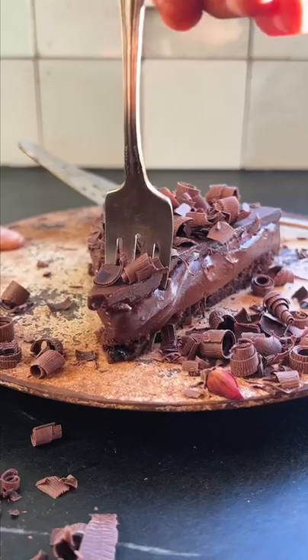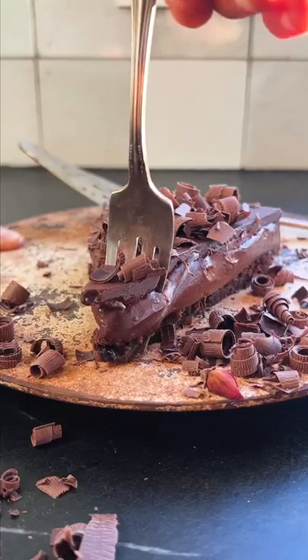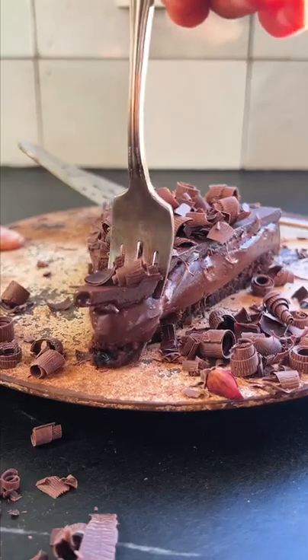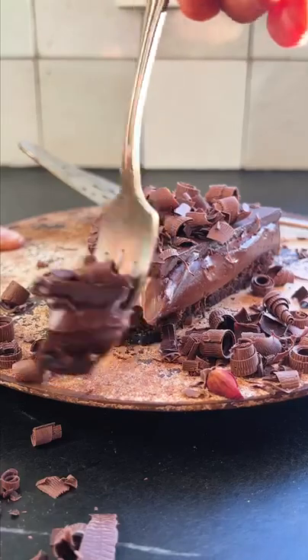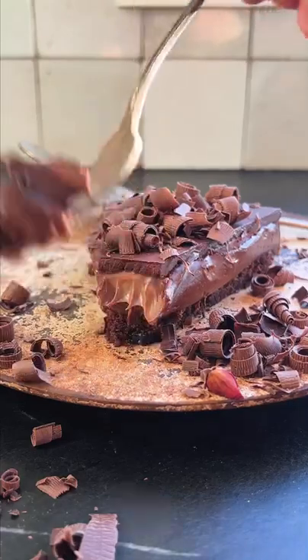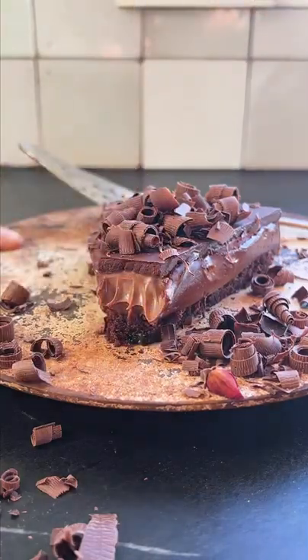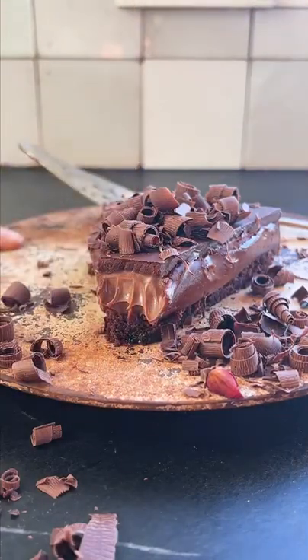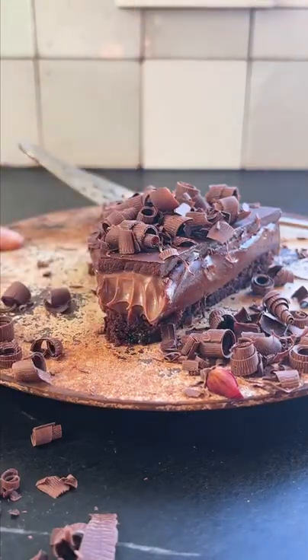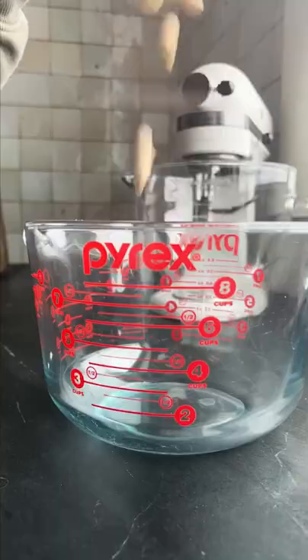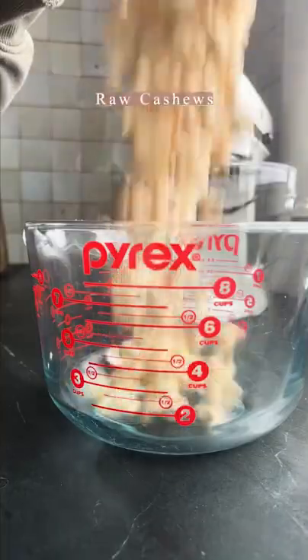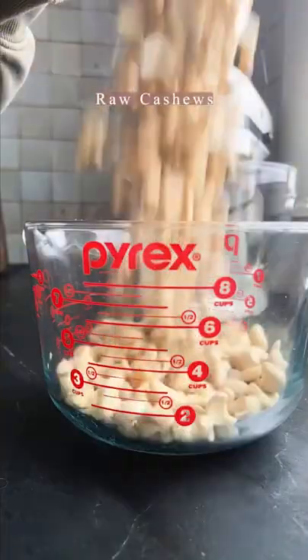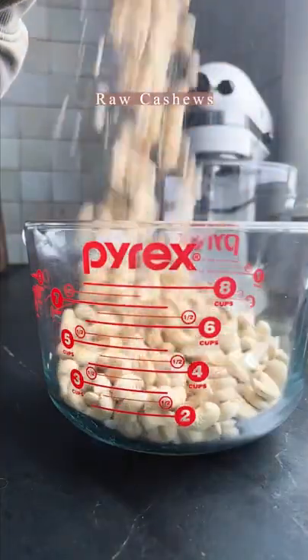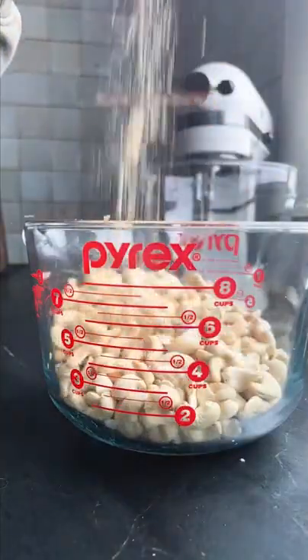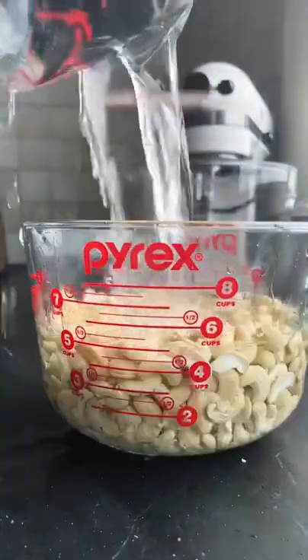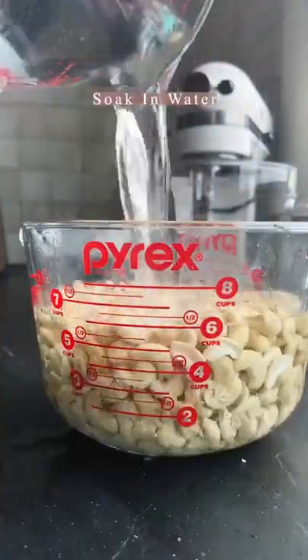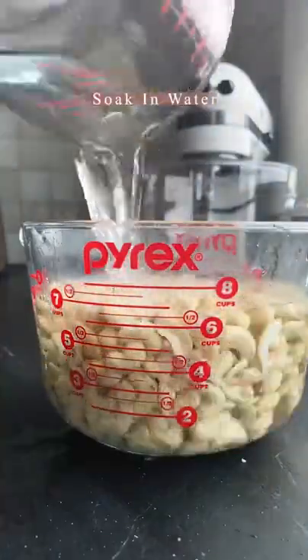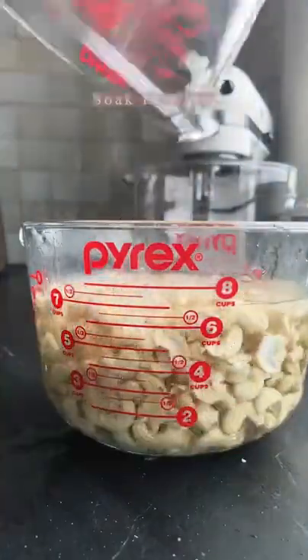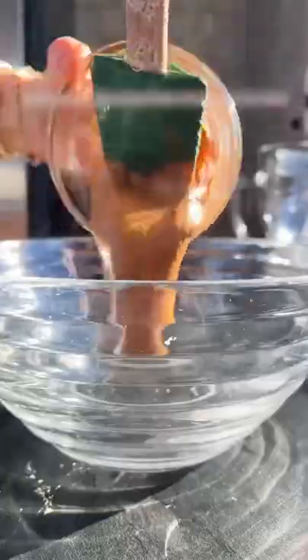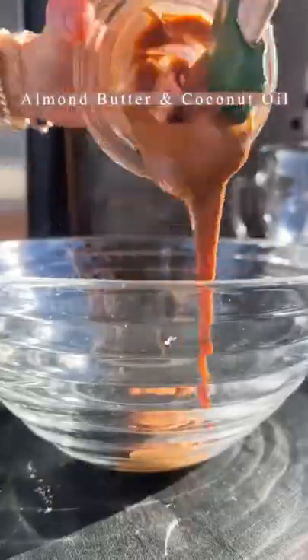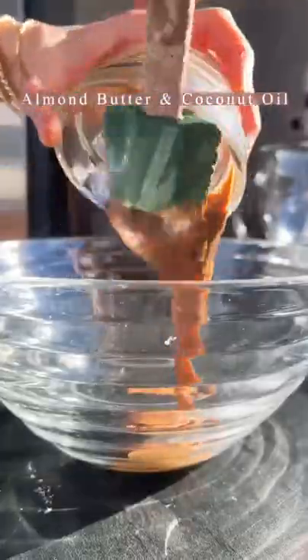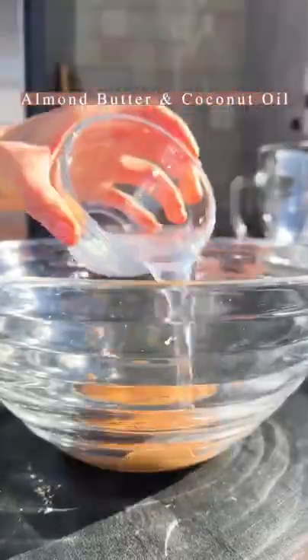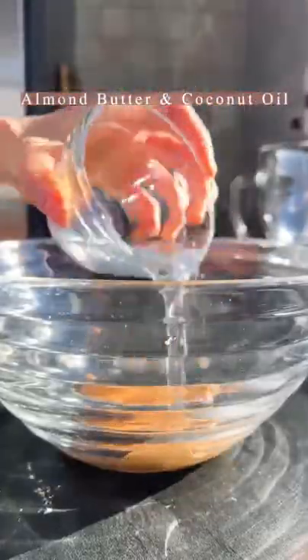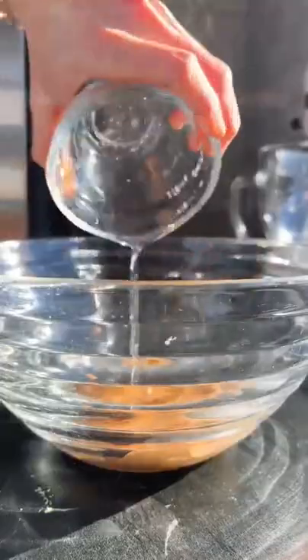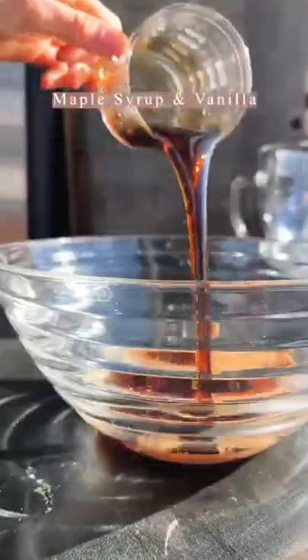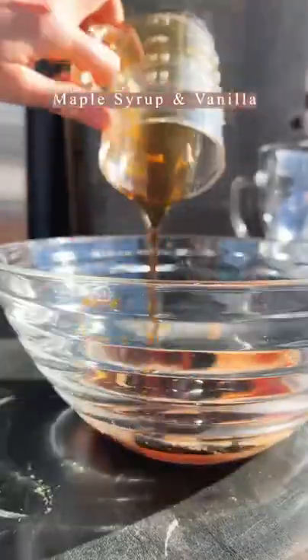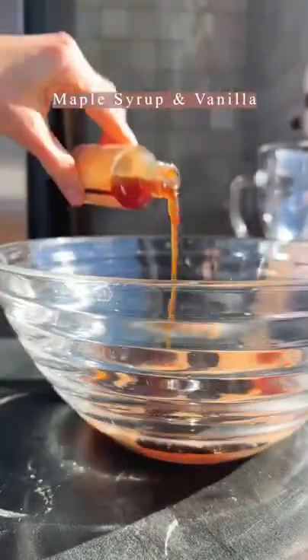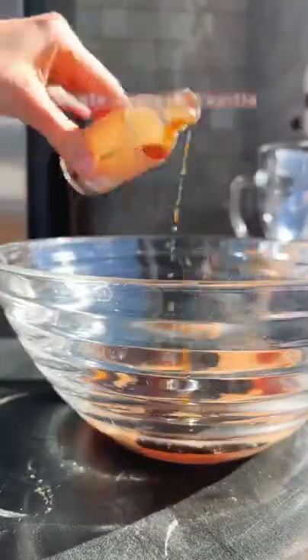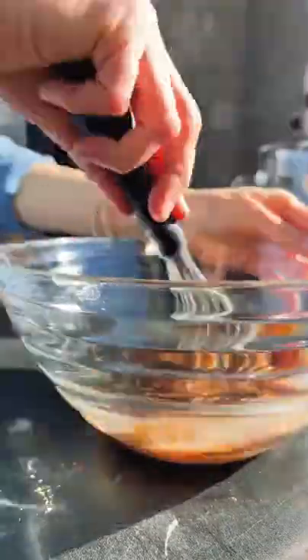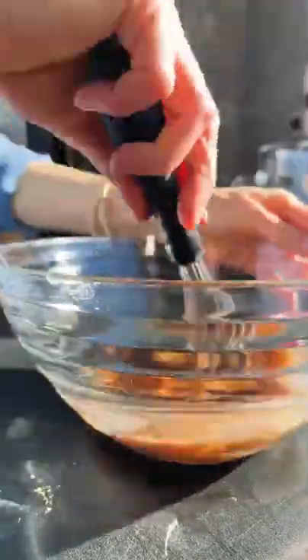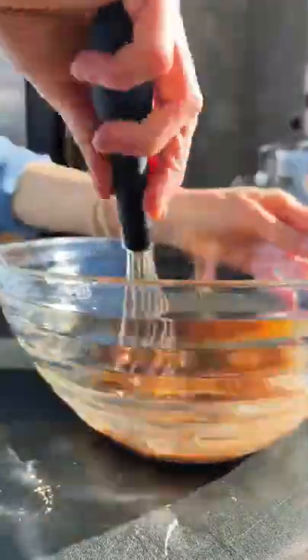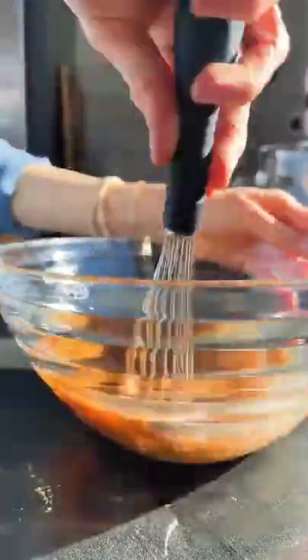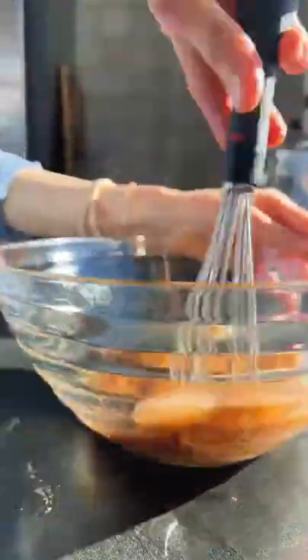I absolutely love this triple chocolate espresso mousse cake. The first thing you want to do is soak the cashews — this will really help that mousse get super, super creamy.